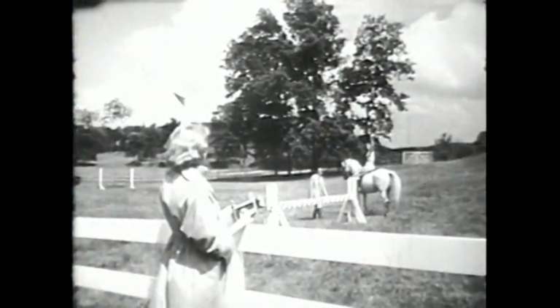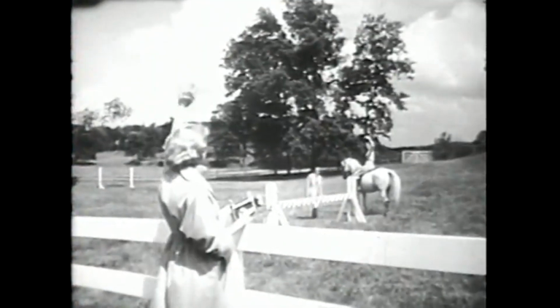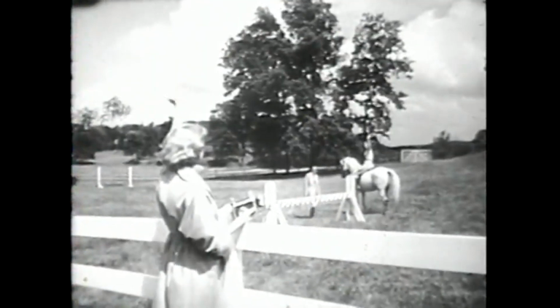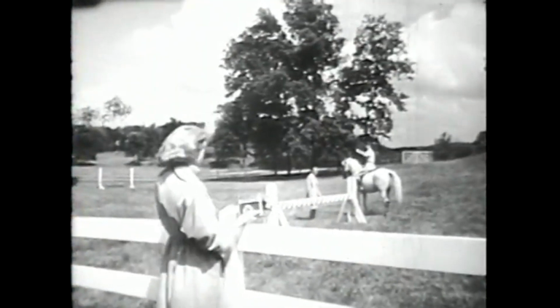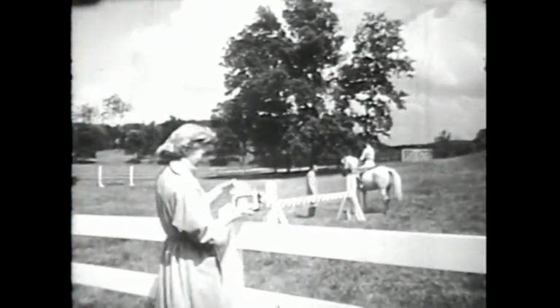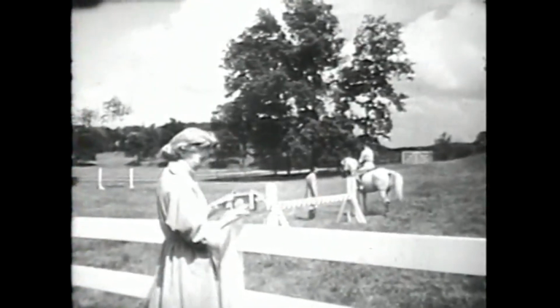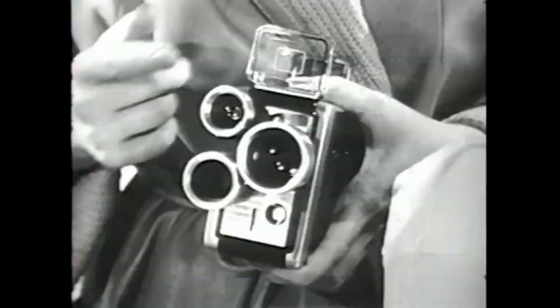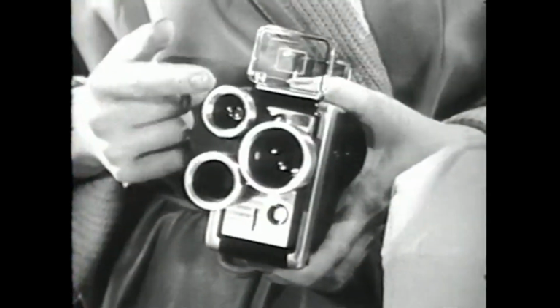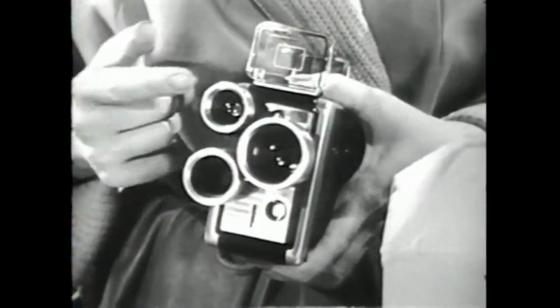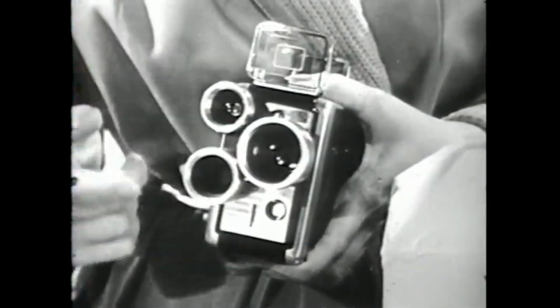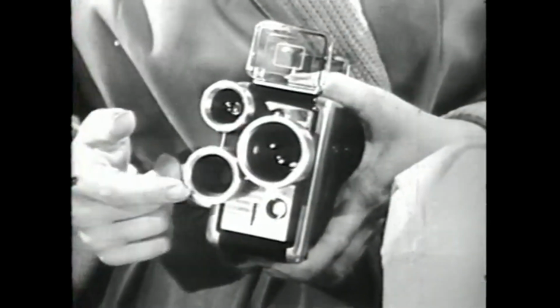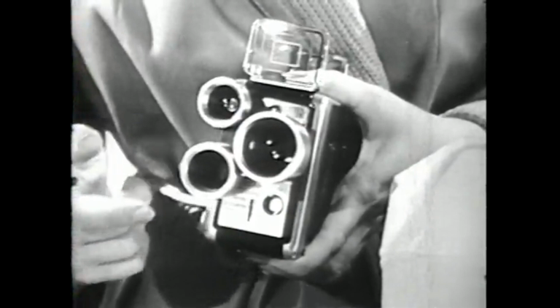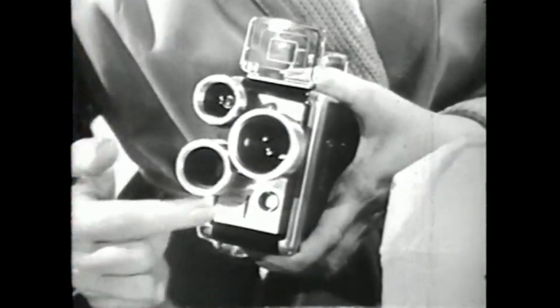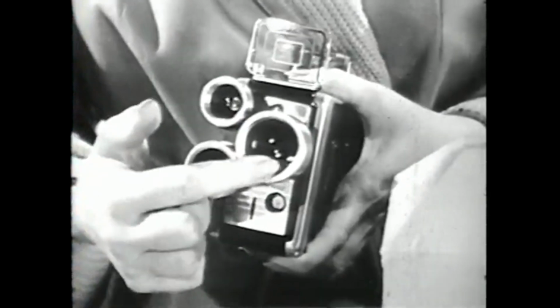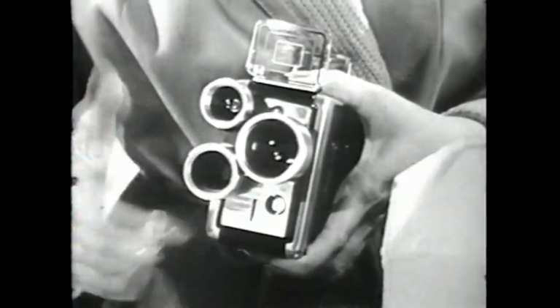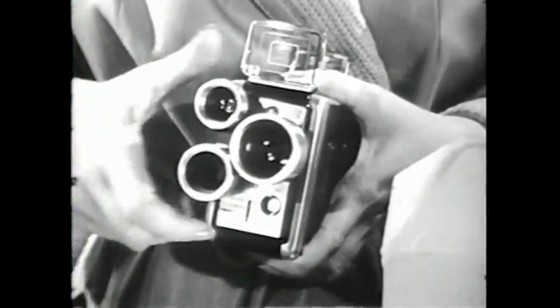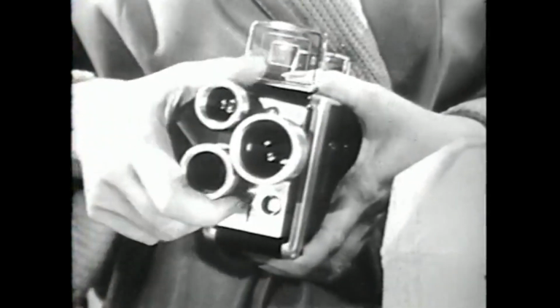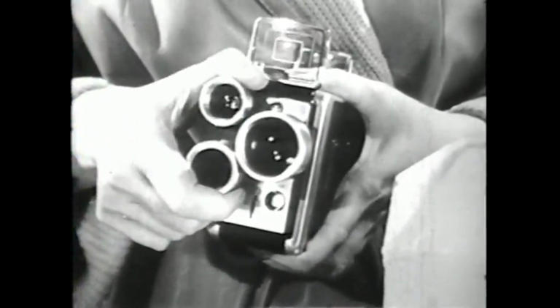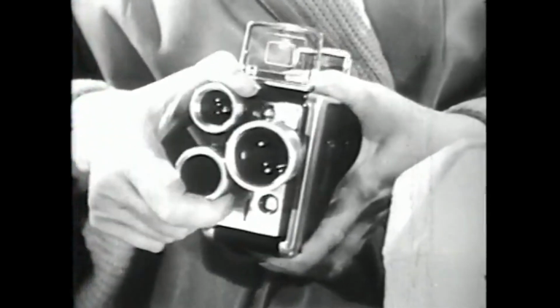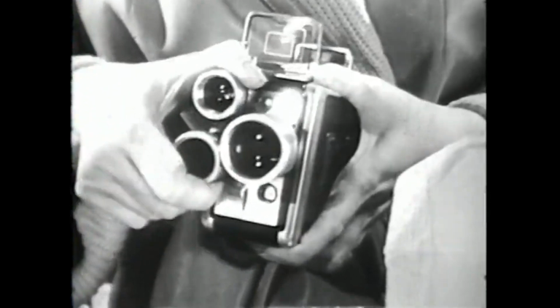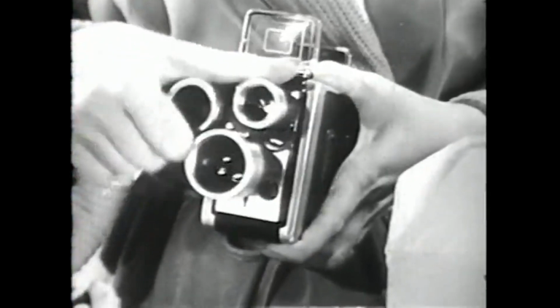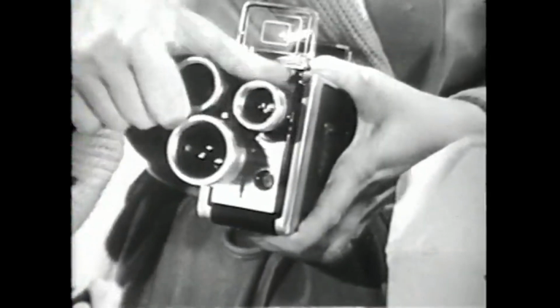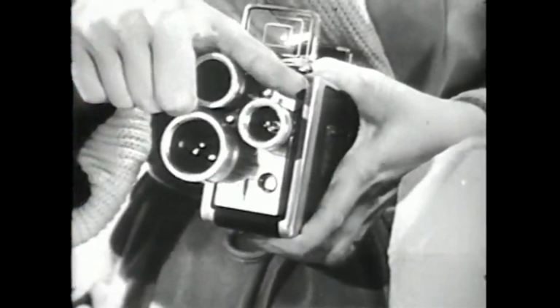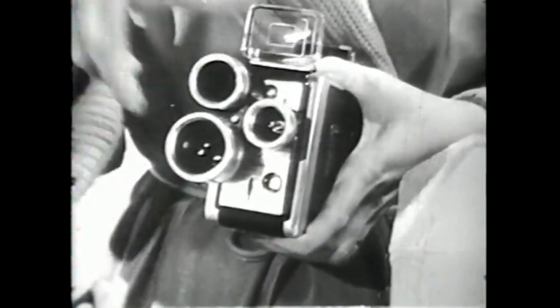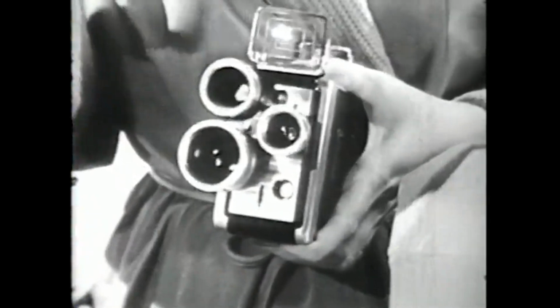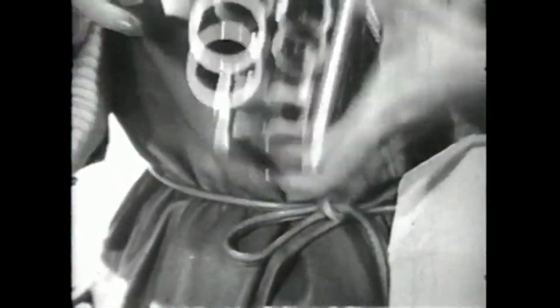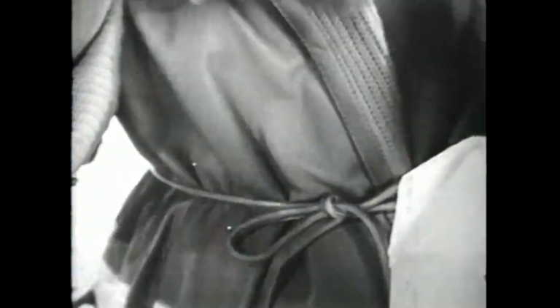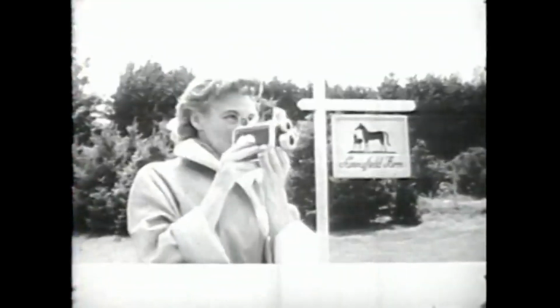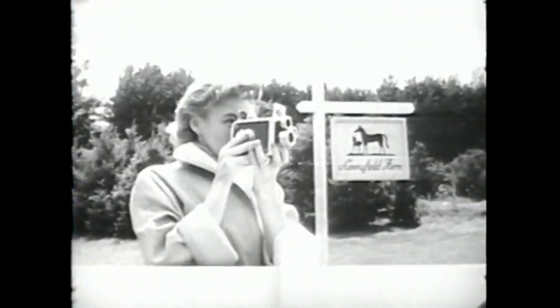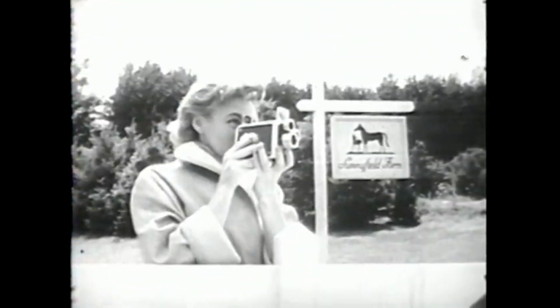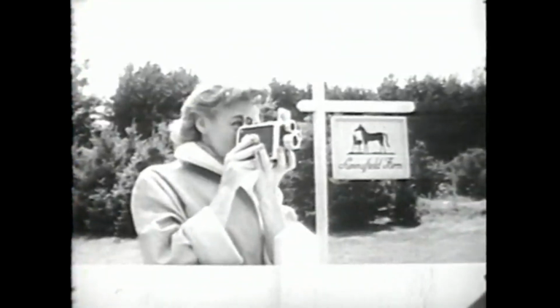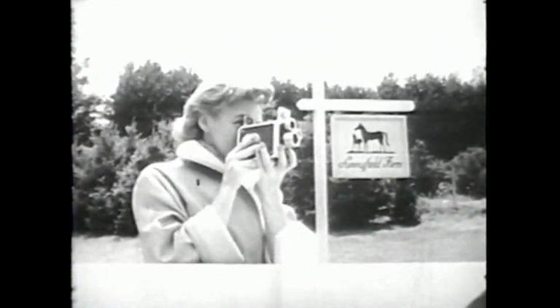It lets you choose the view you want — scenics, medium shots, or close-ups. Just flip the lens, then sight and shoot.